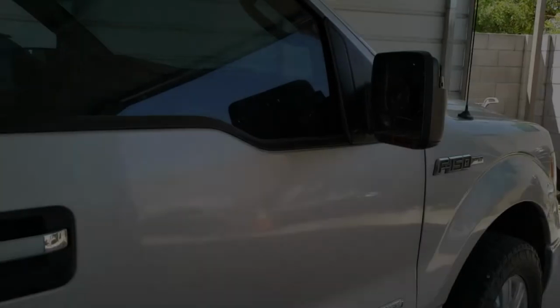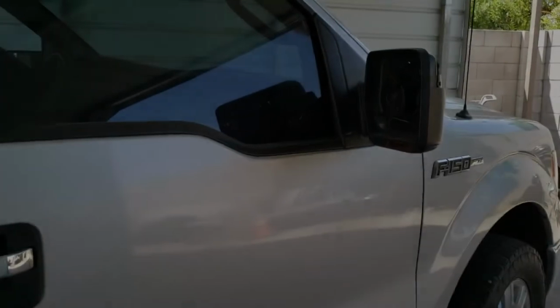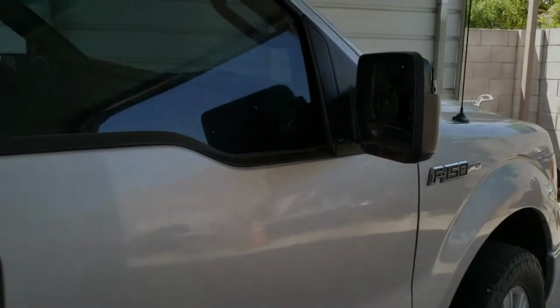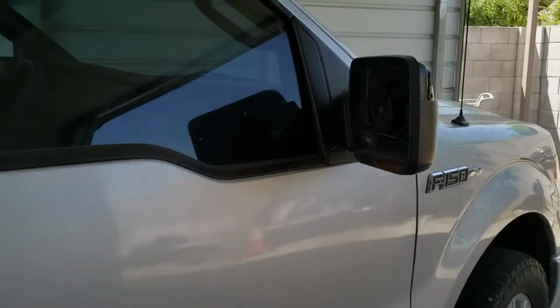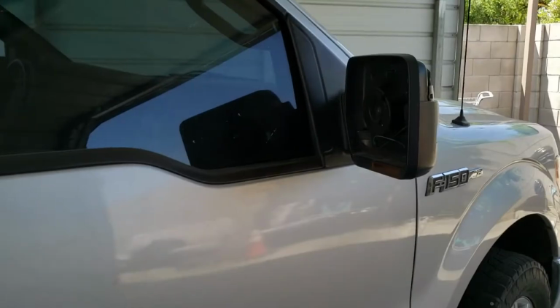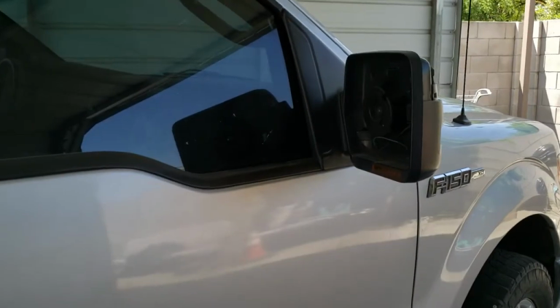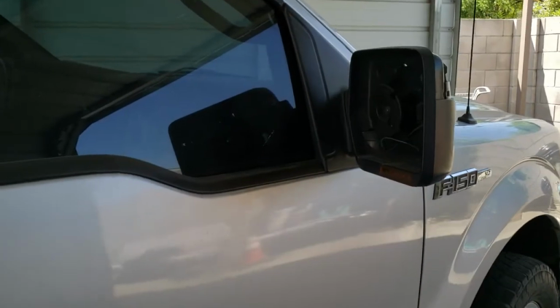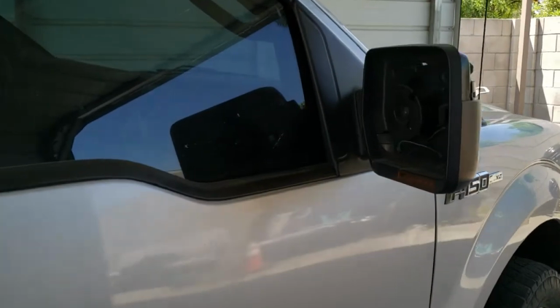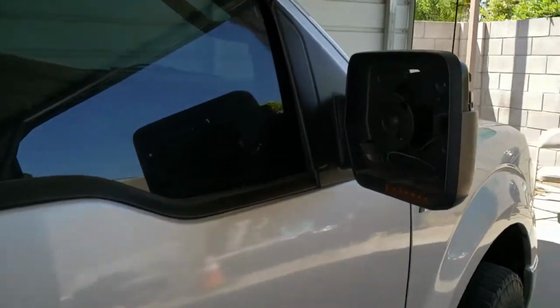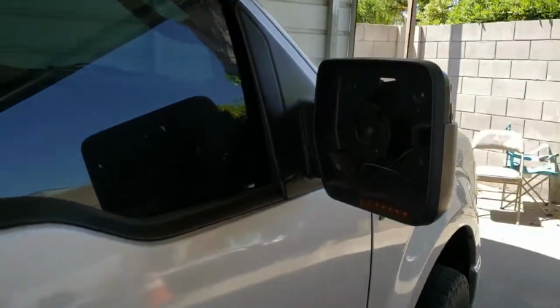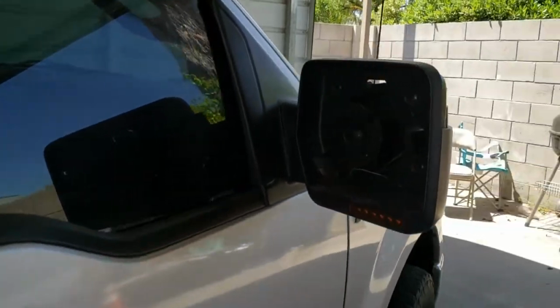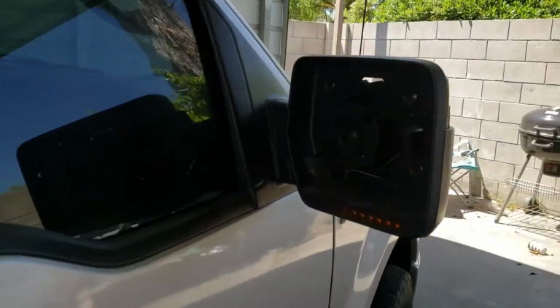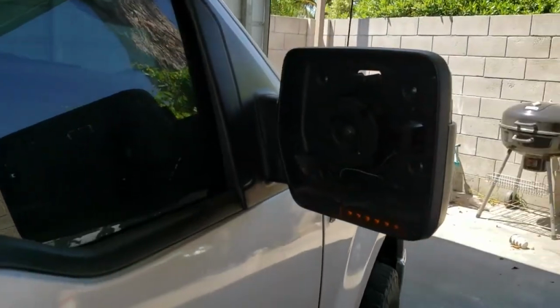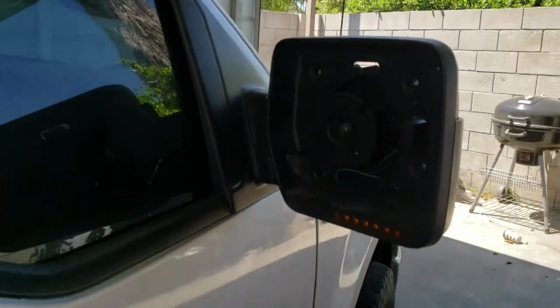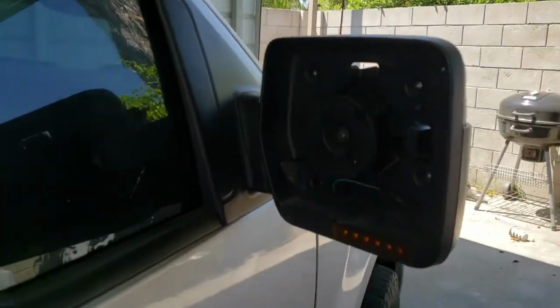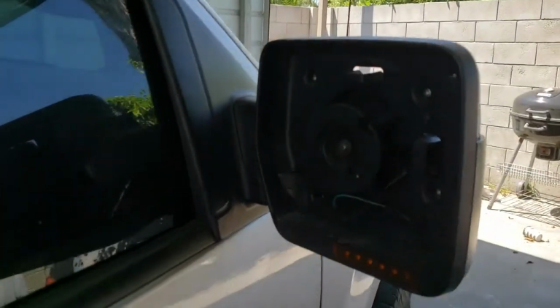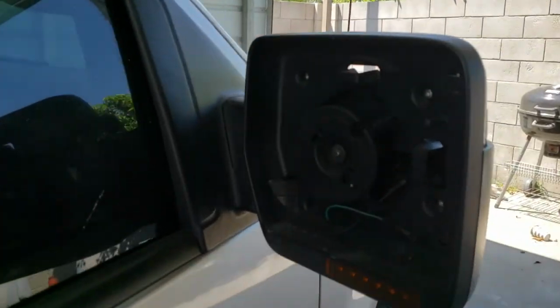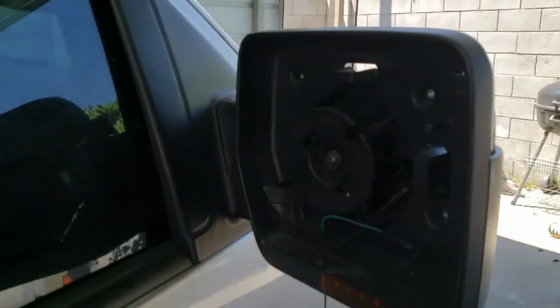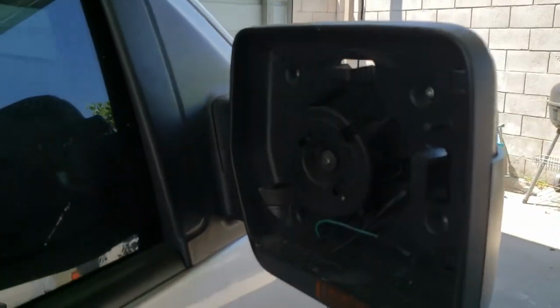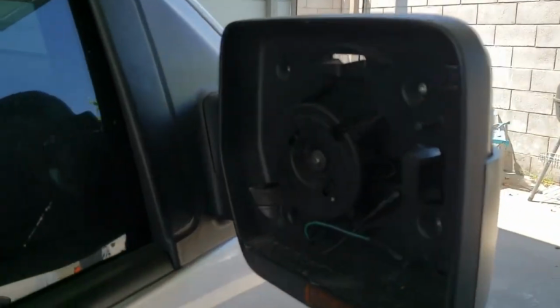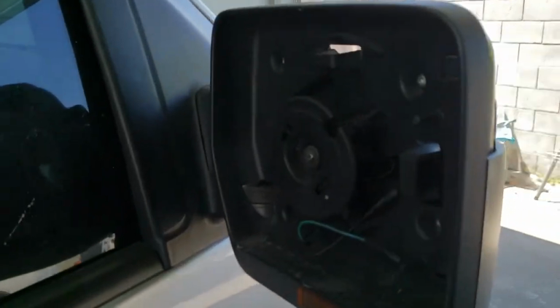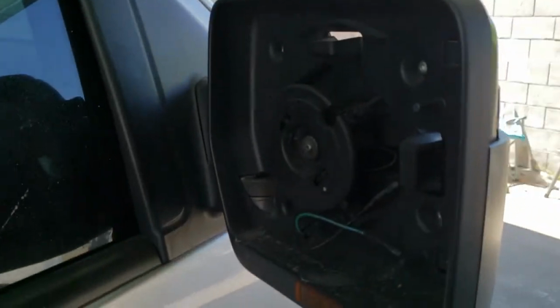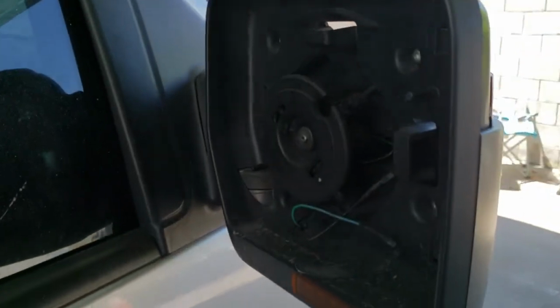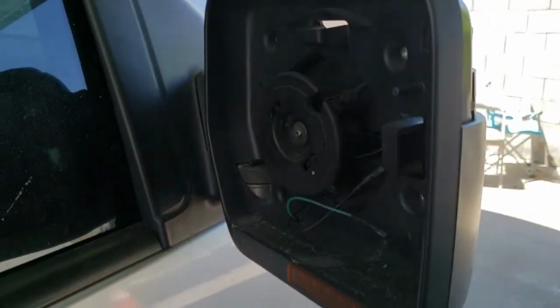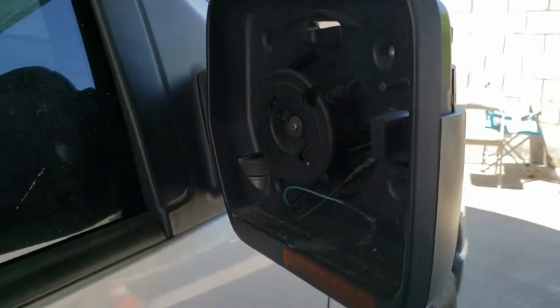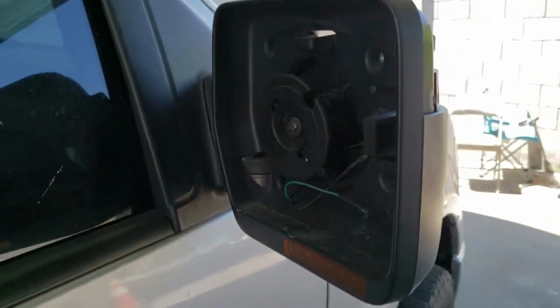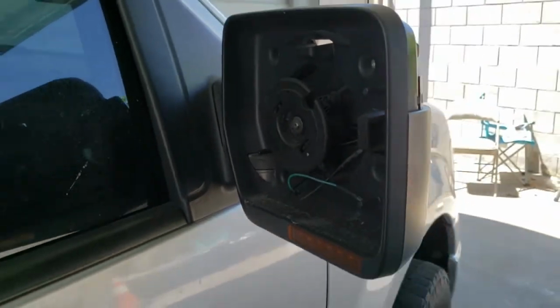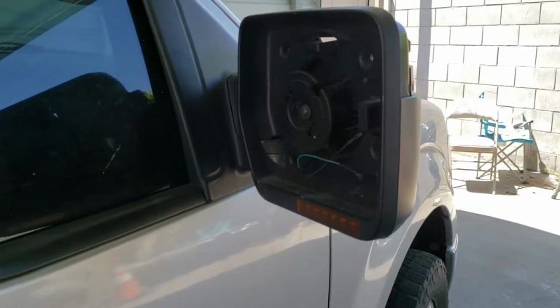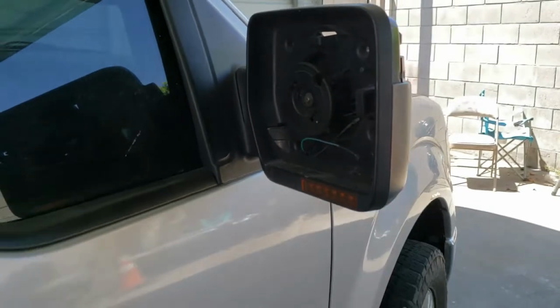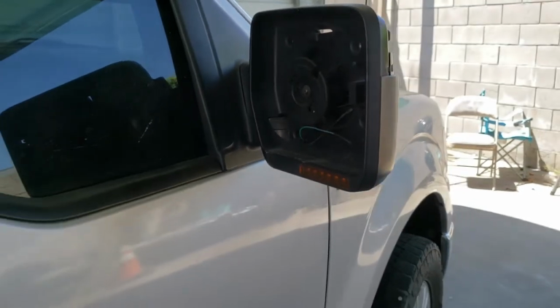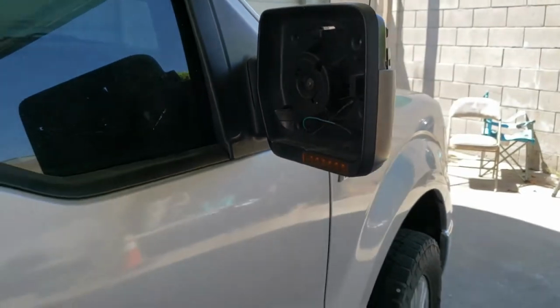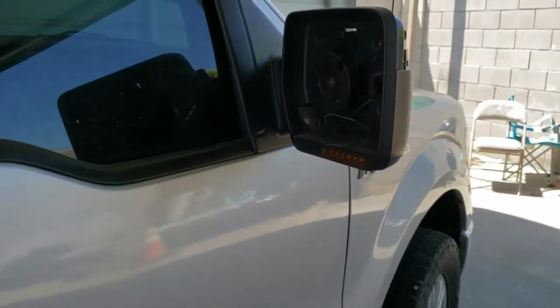Today we're going to replace the side view mirror on a 2012 Ford F-150.